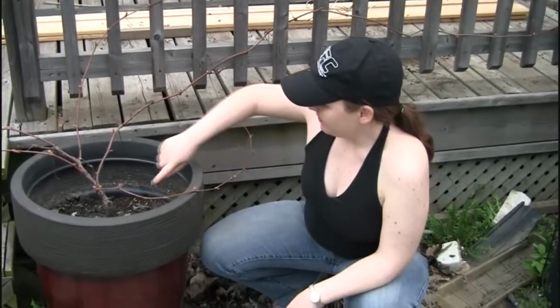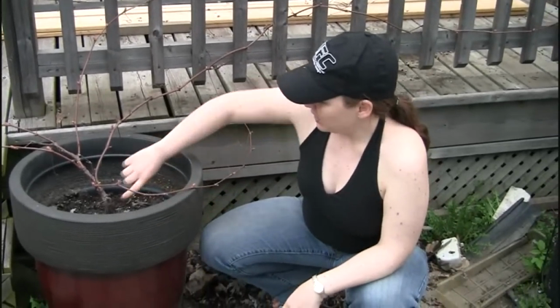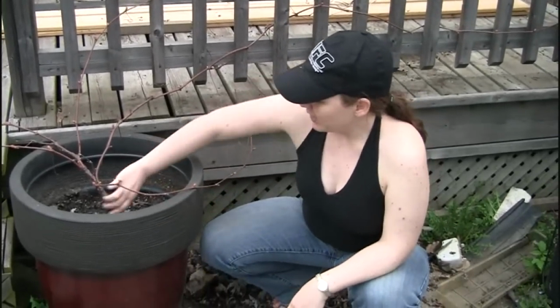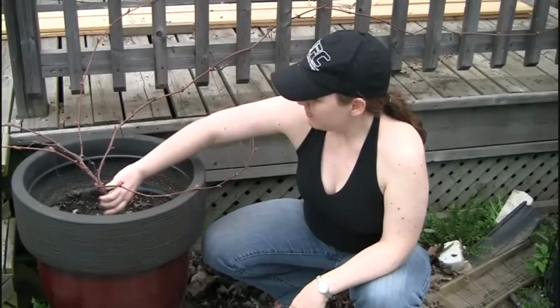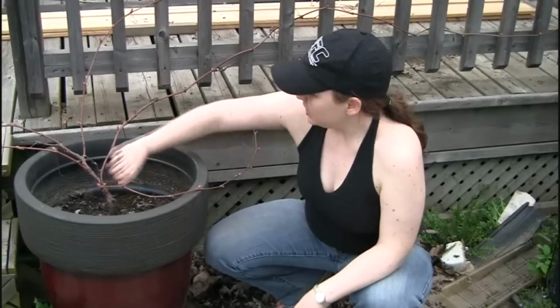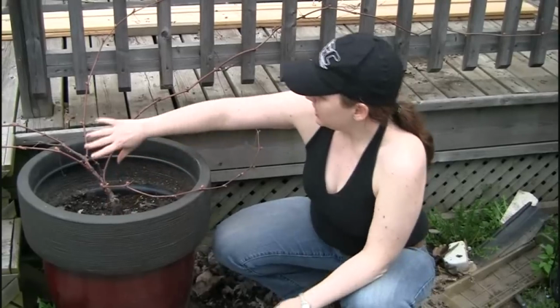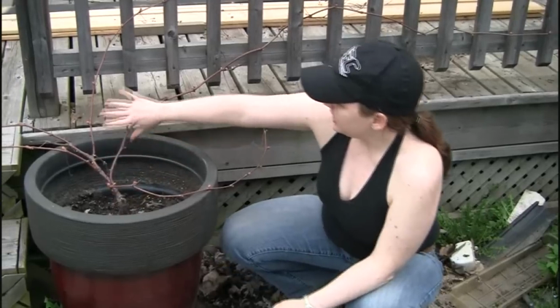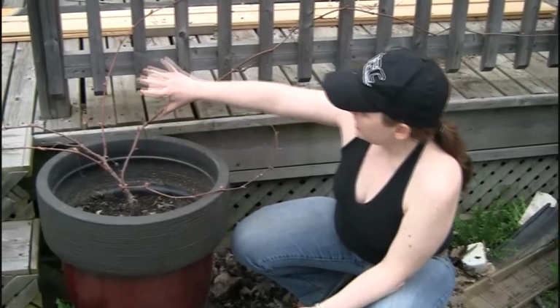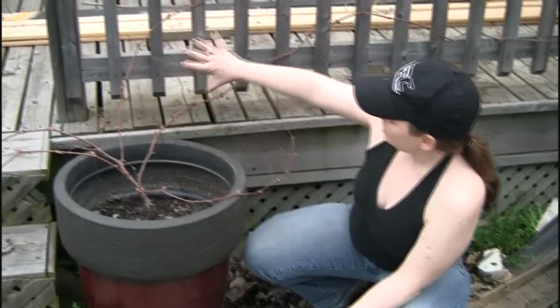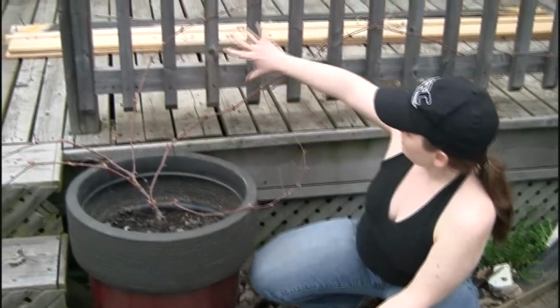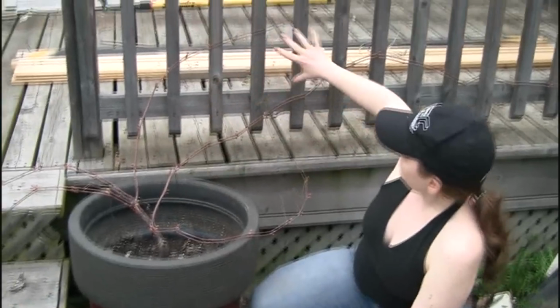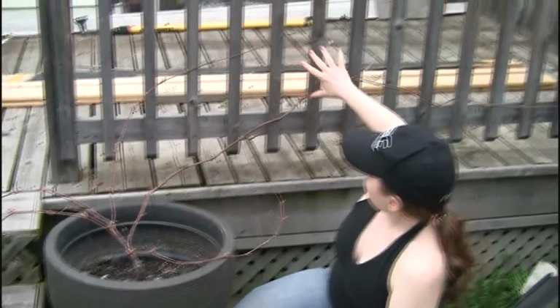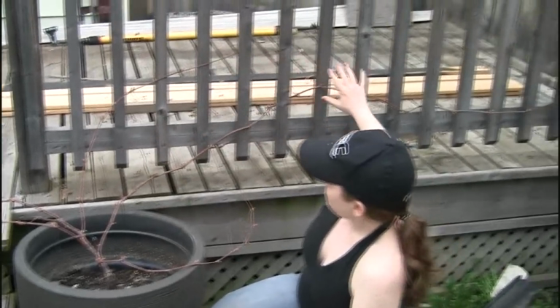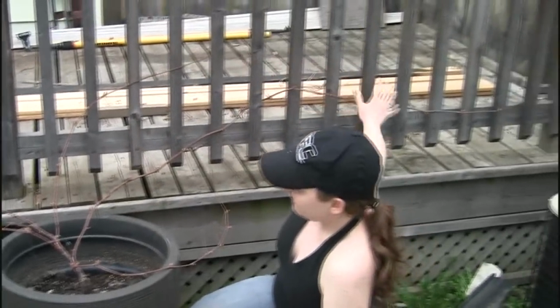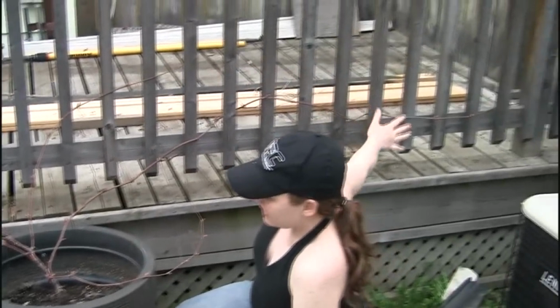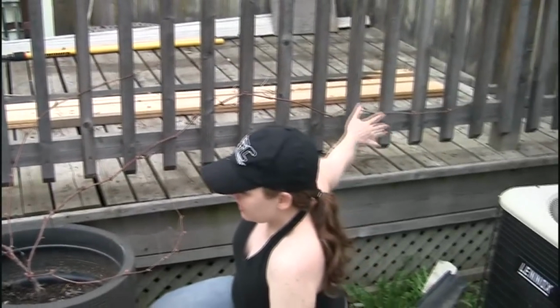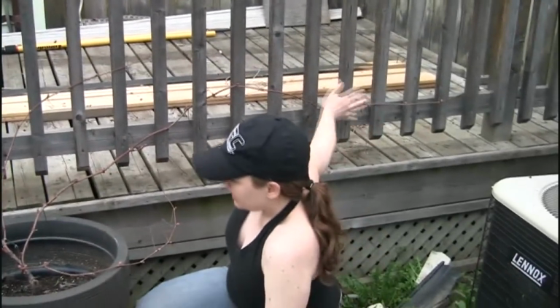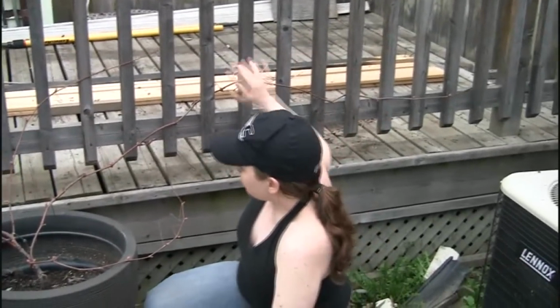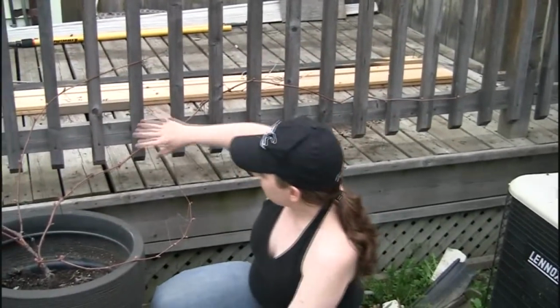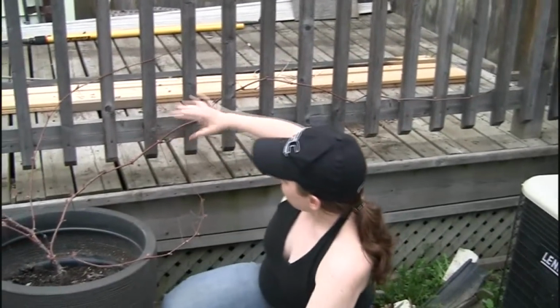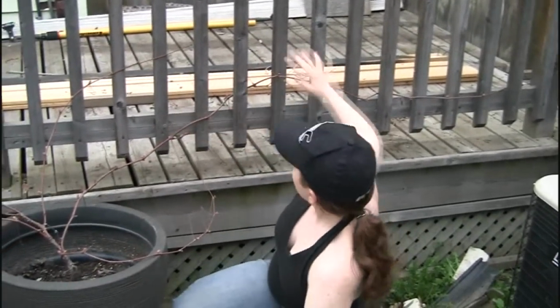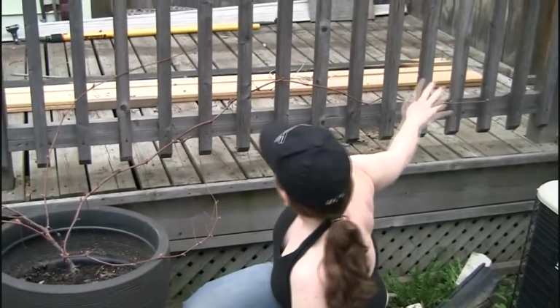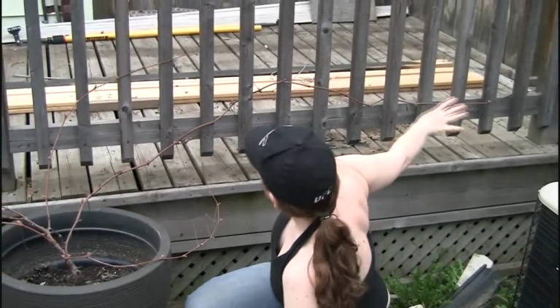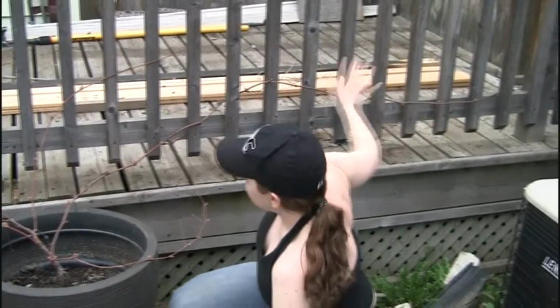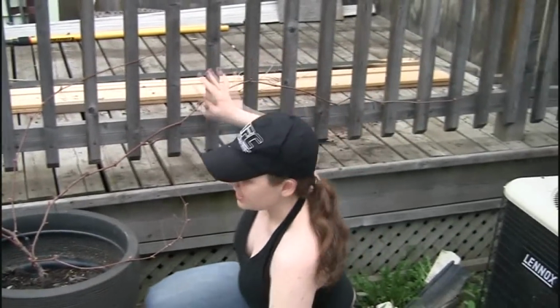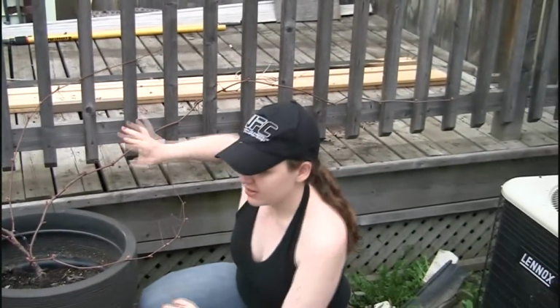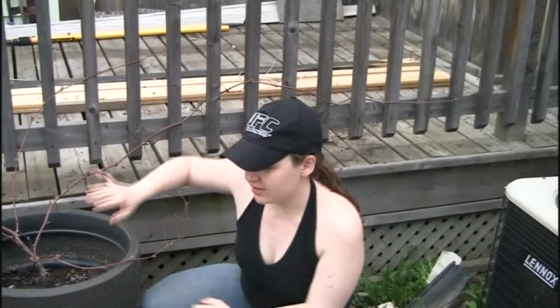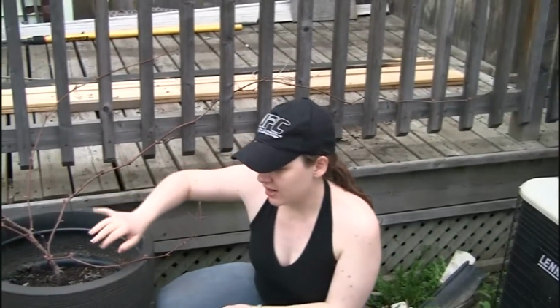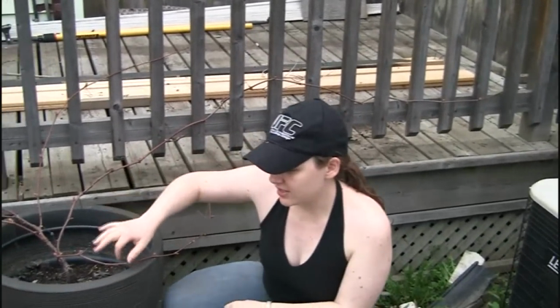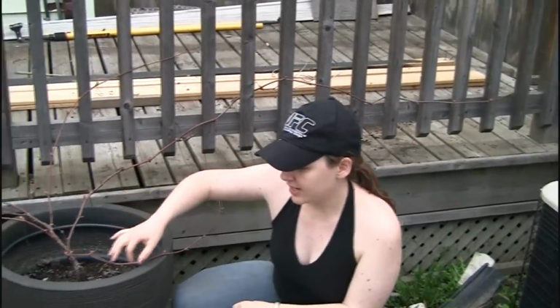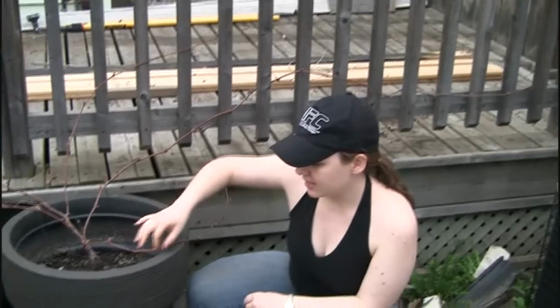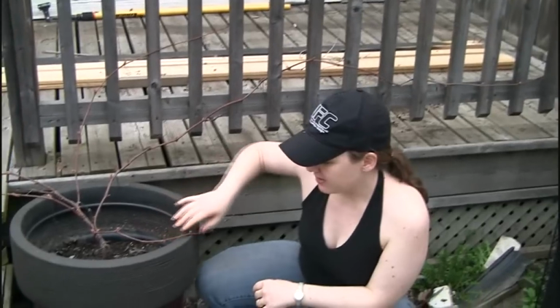The grape, as you can see, it's really taken off here. It goes all the way down our deck.